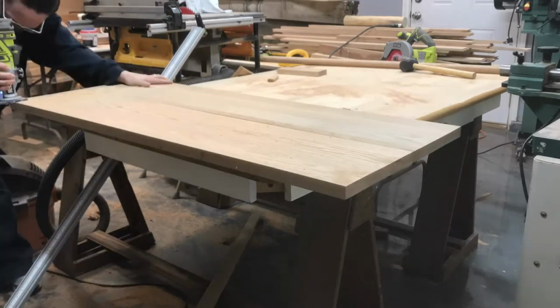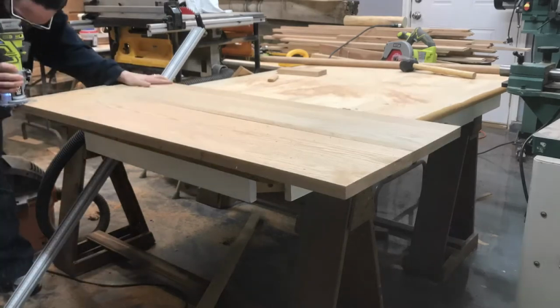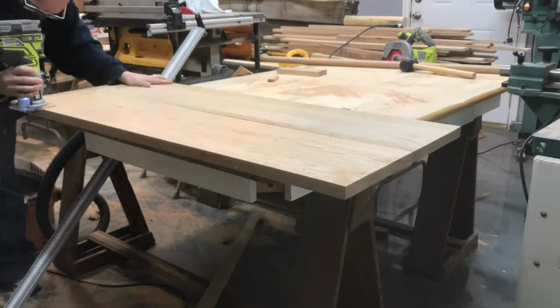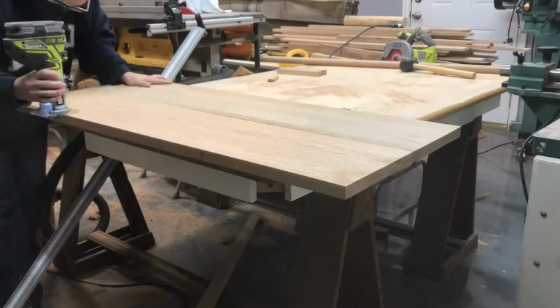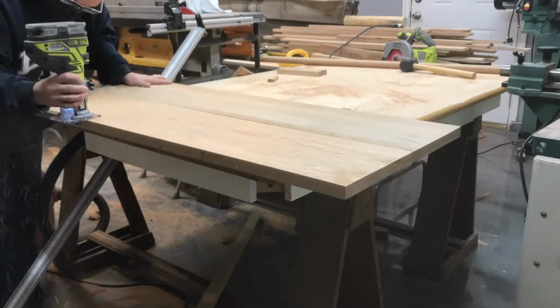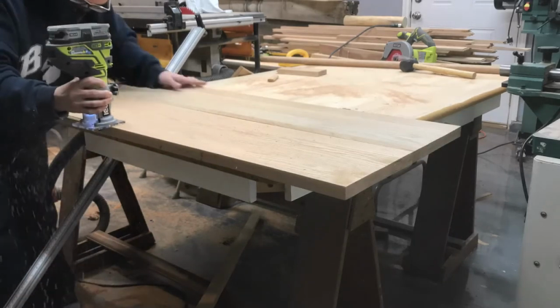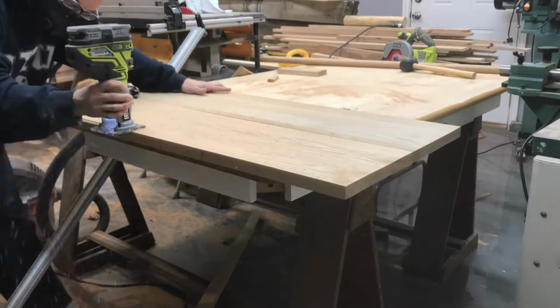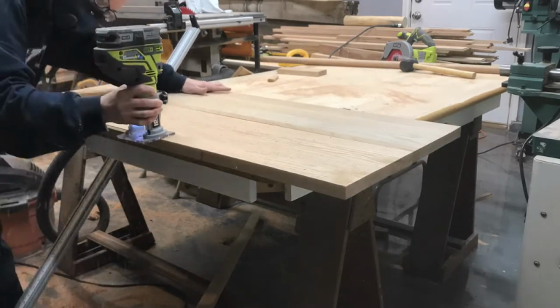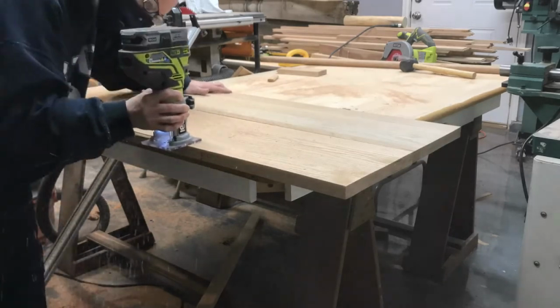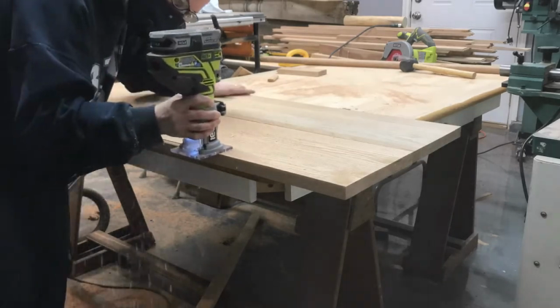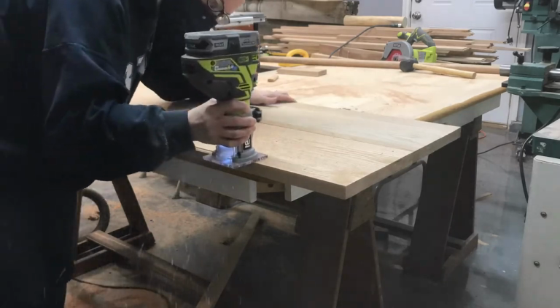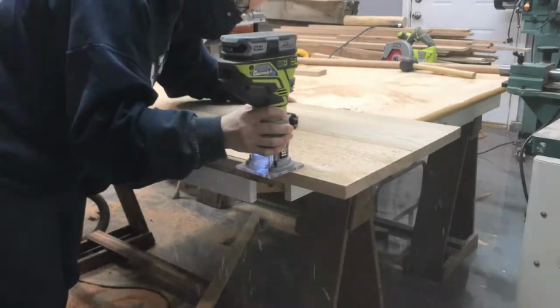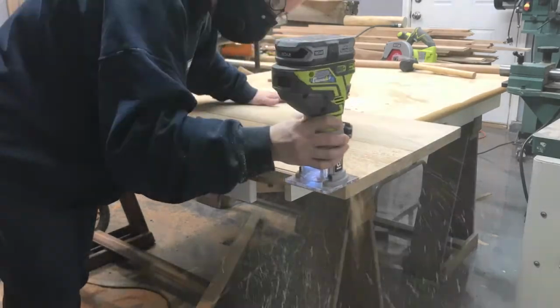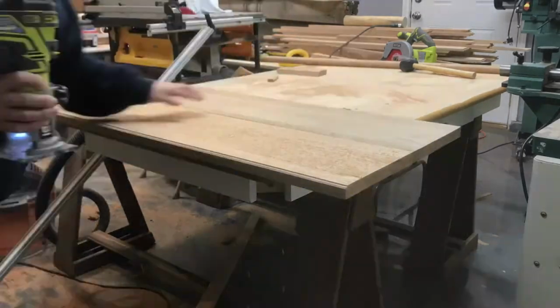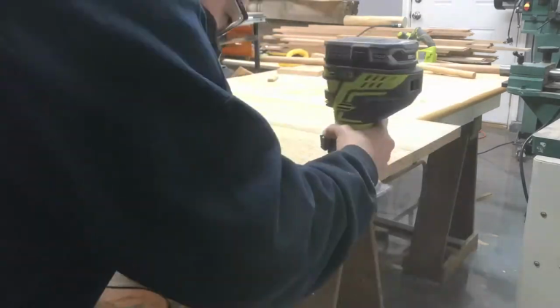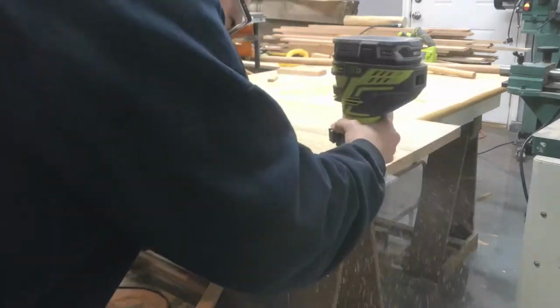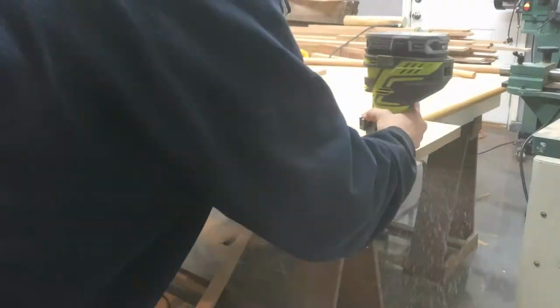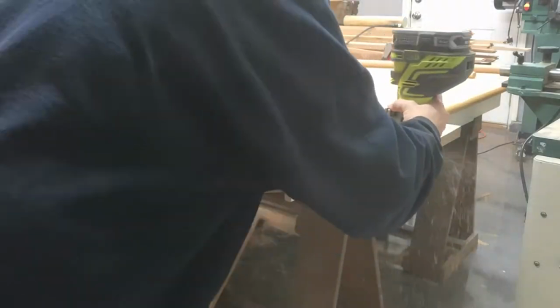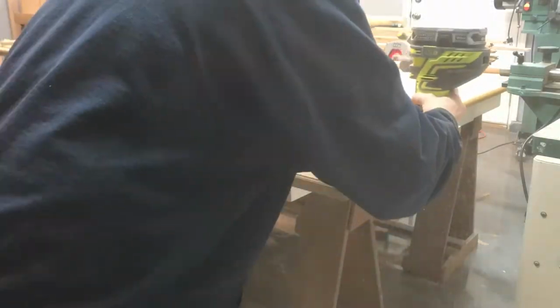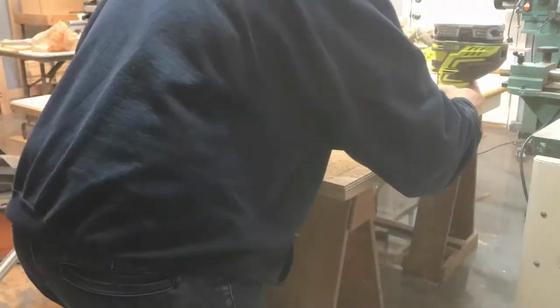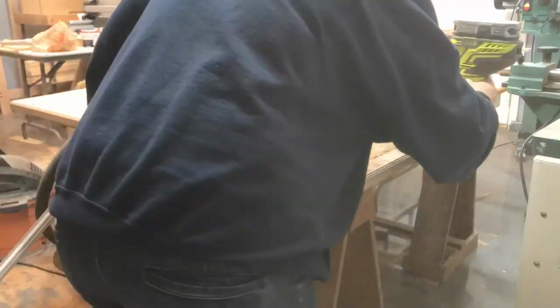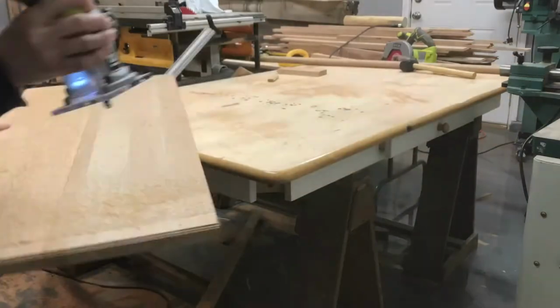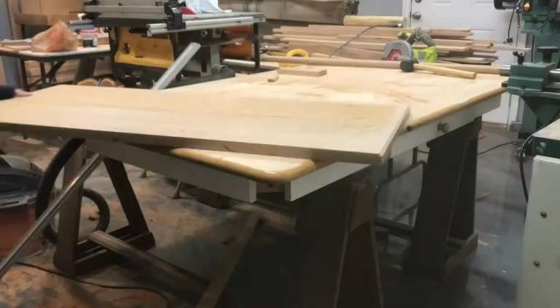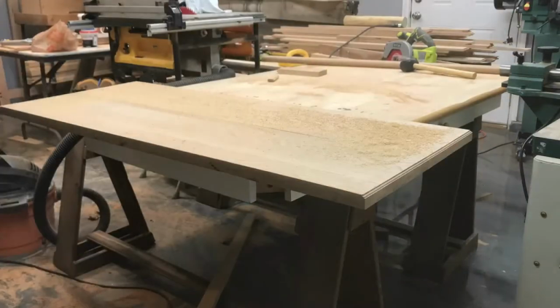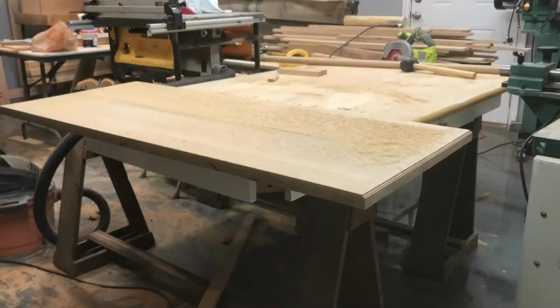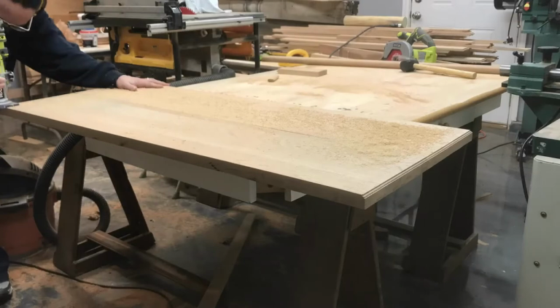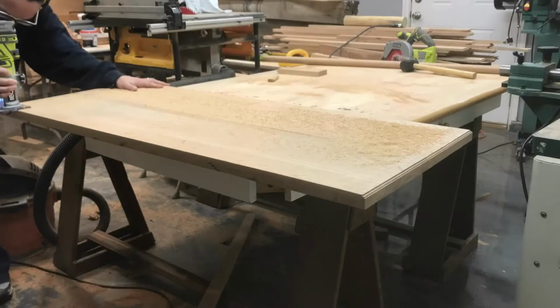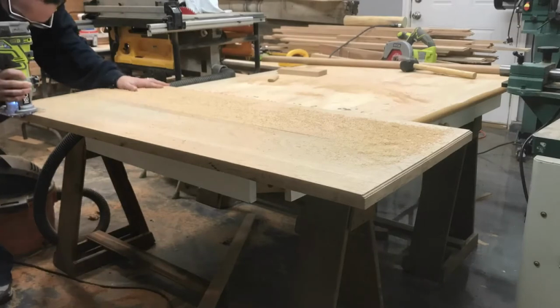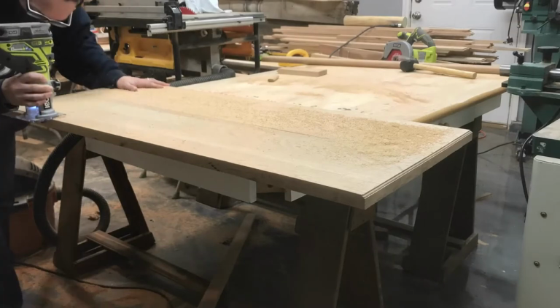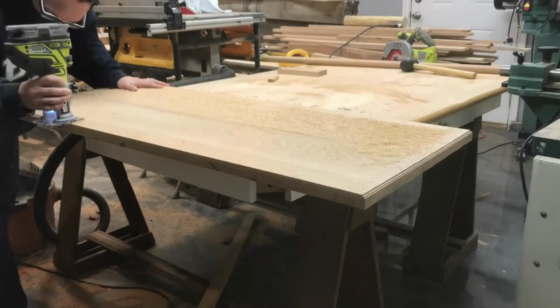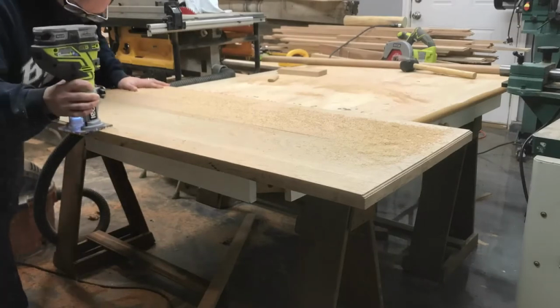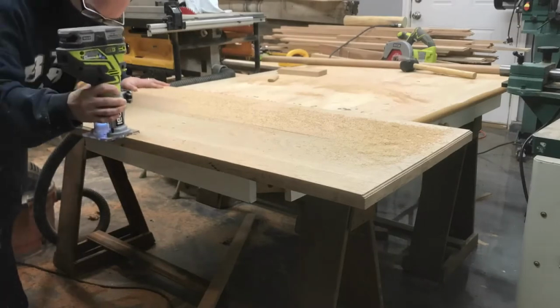To build this bench, I joined pieces of white oak and added some beads and needing detail around the edges for some extra style.